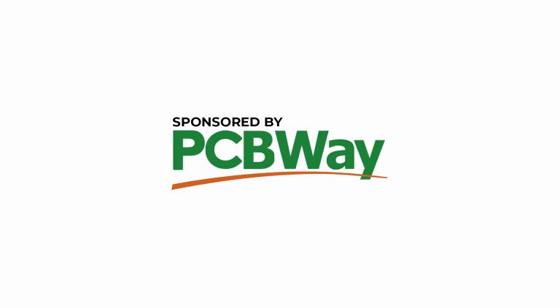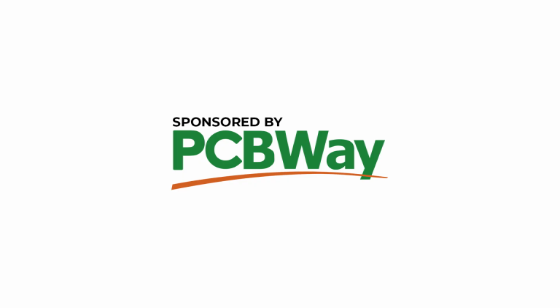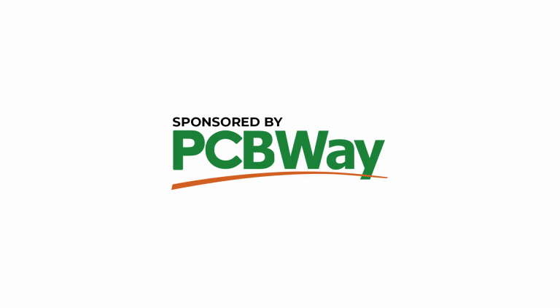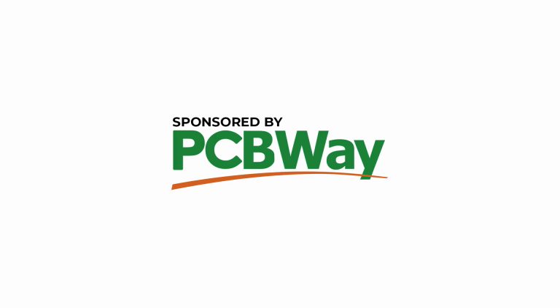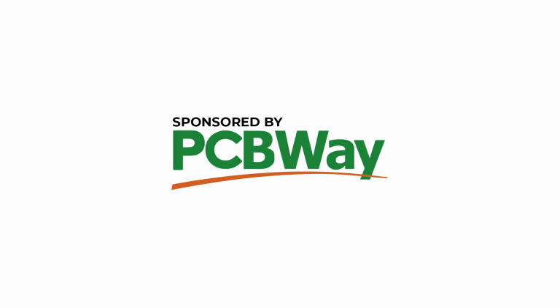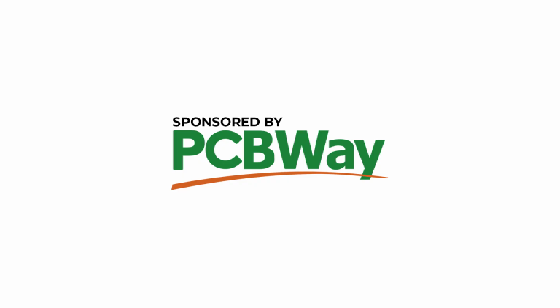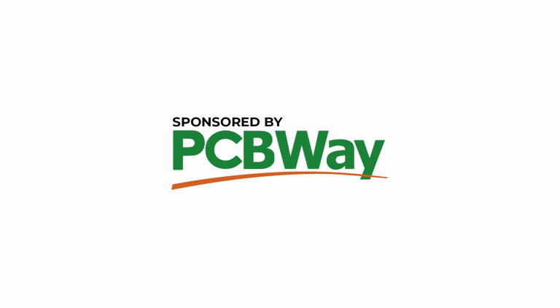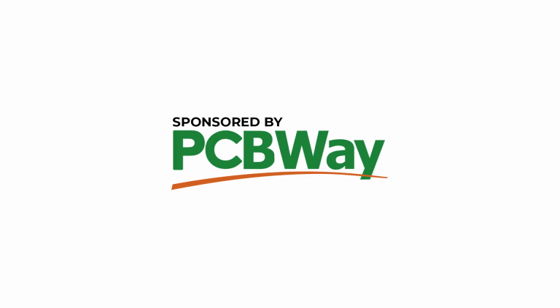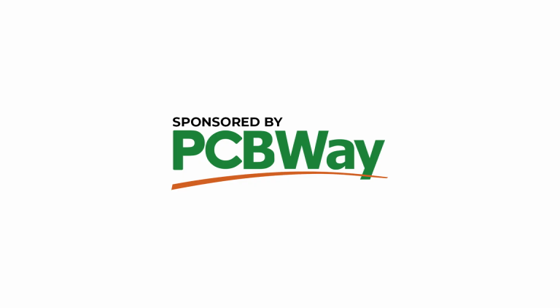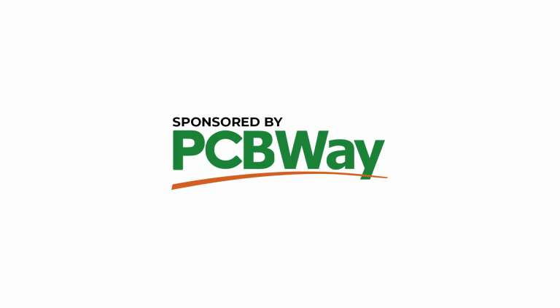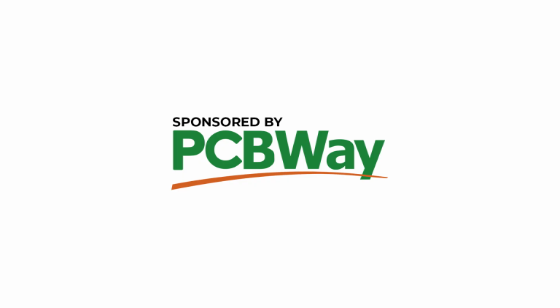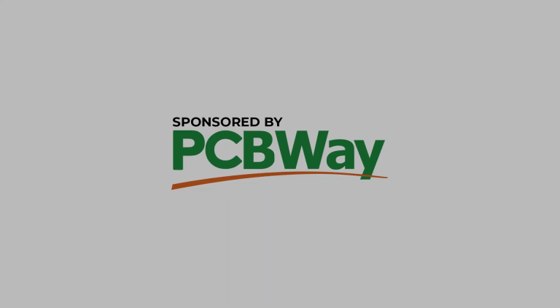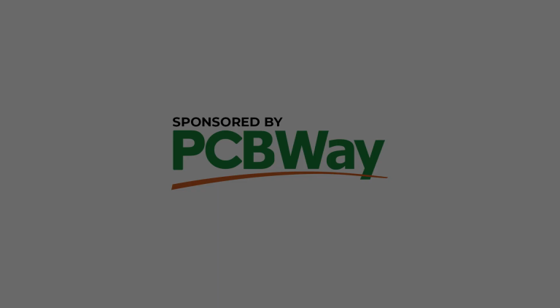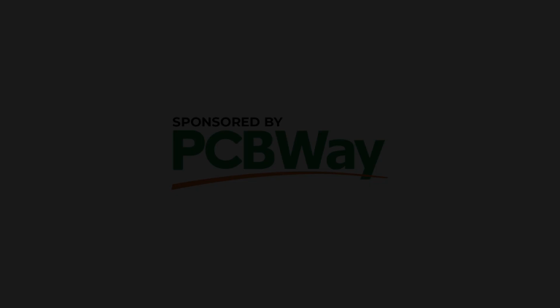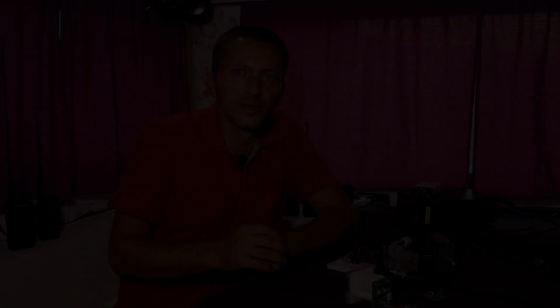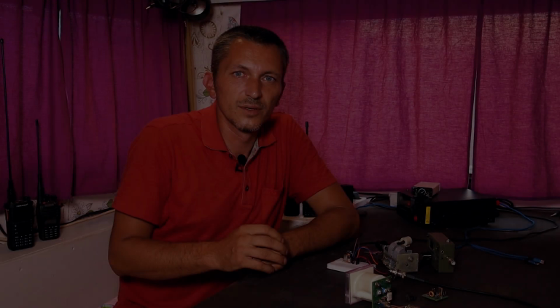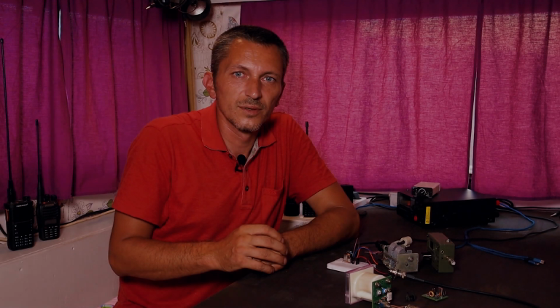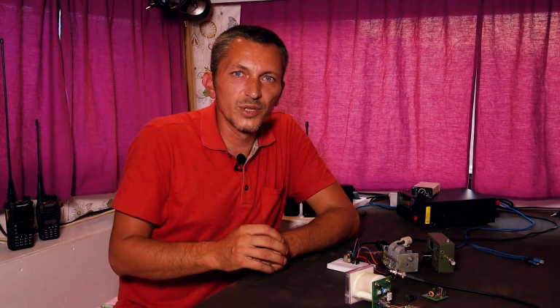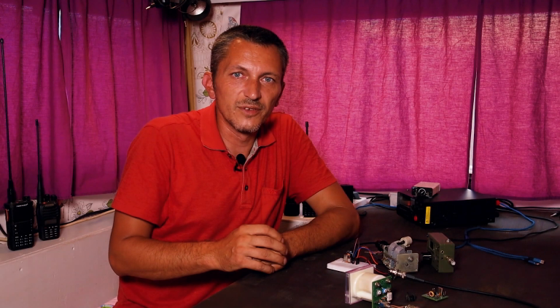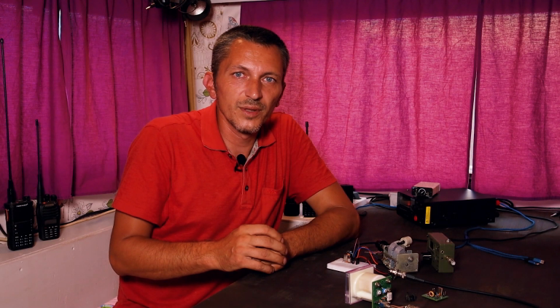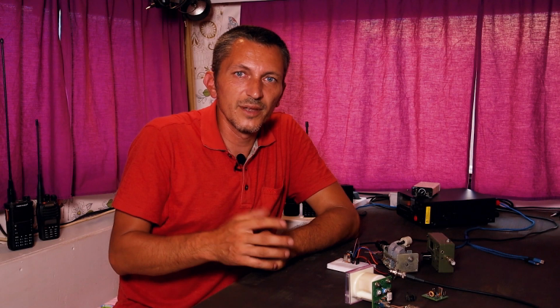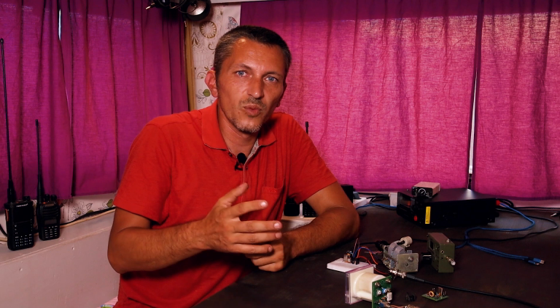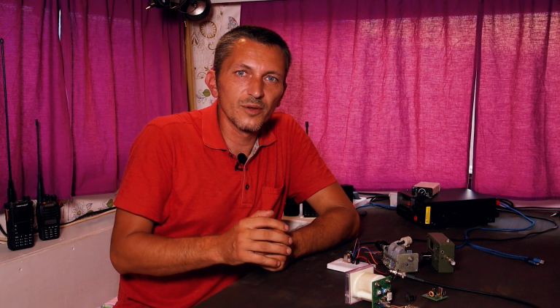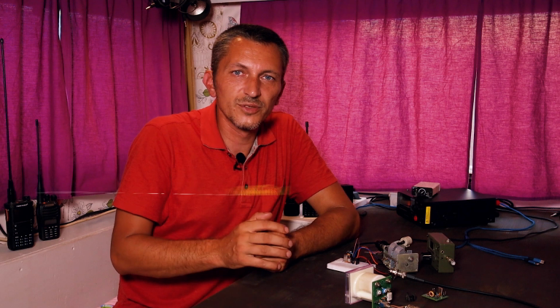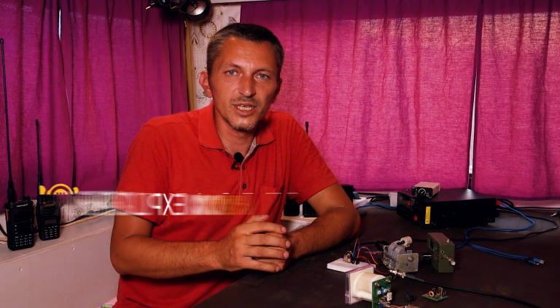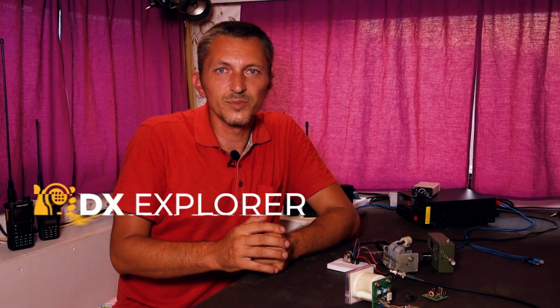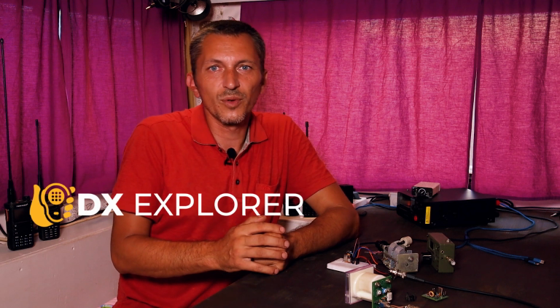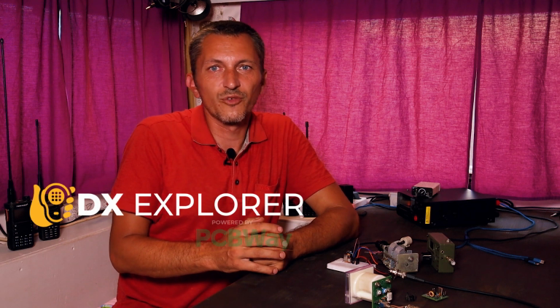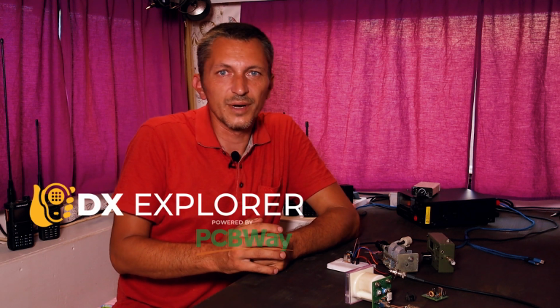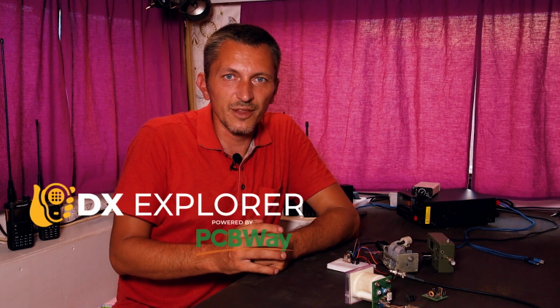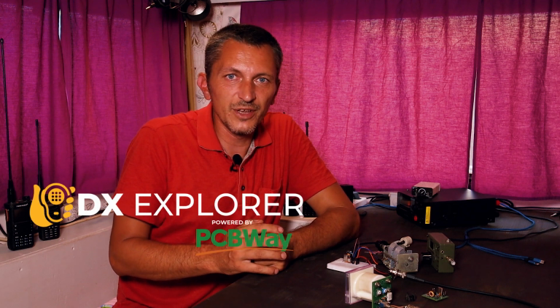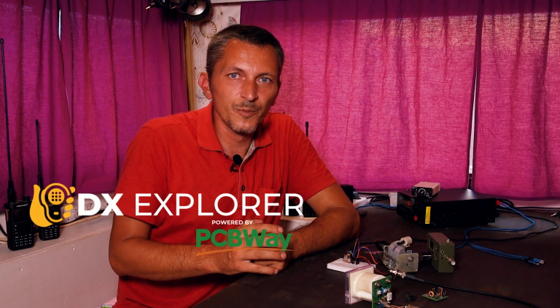Many thanks to PCBWave for sponsoring this video. Good day everyone and welcome back to the X-Explorer for another video.